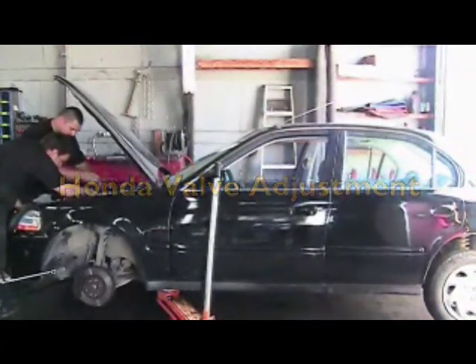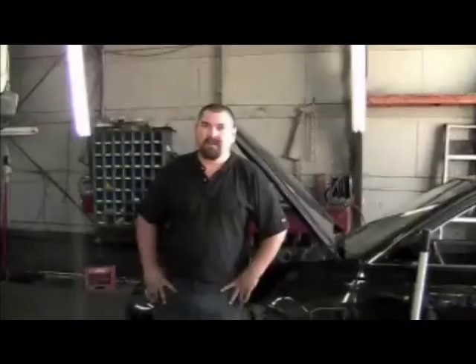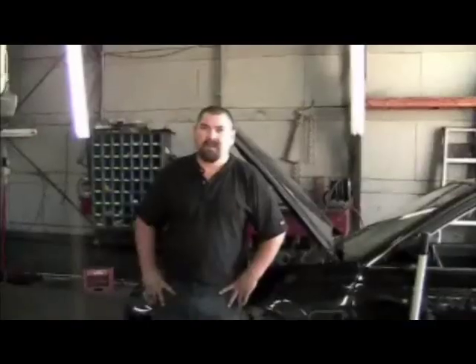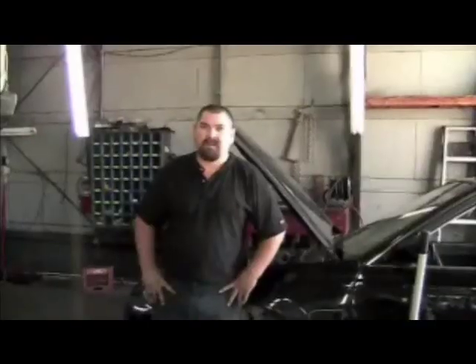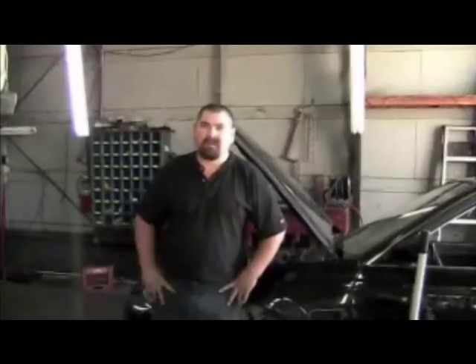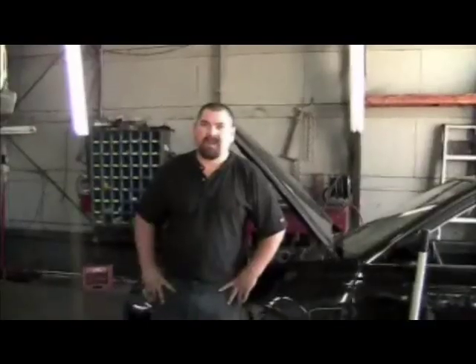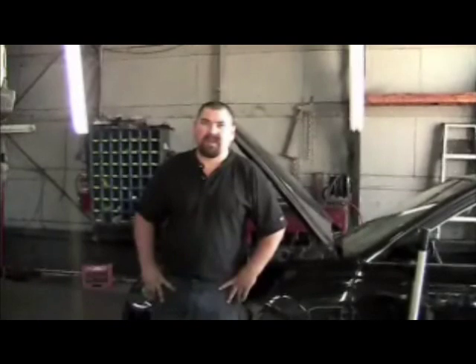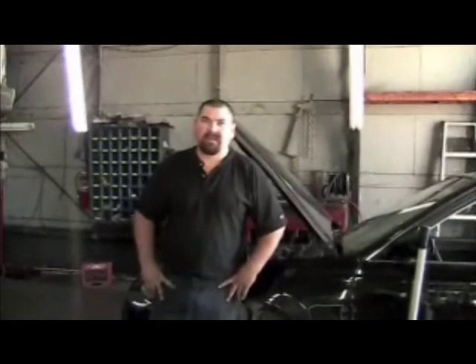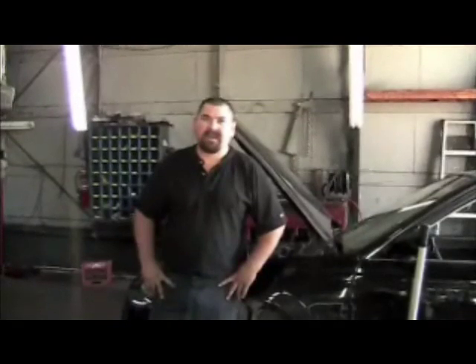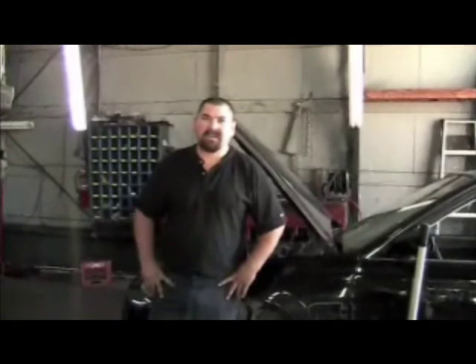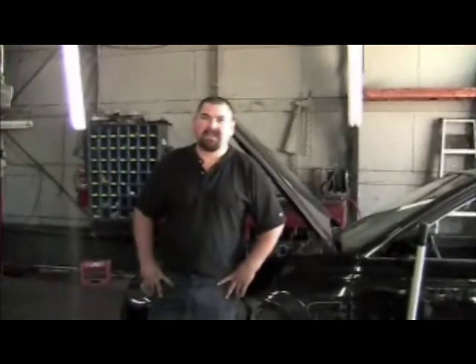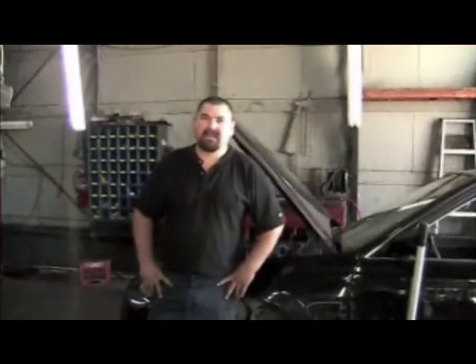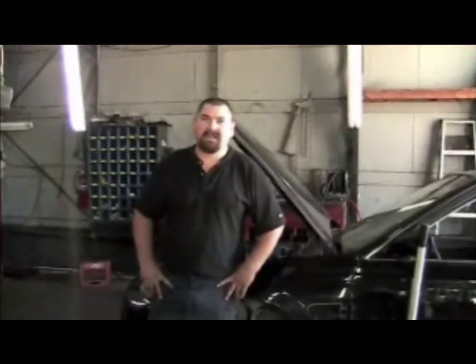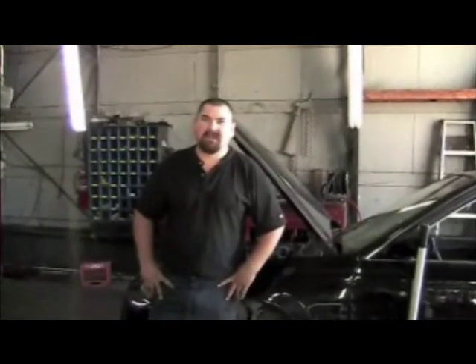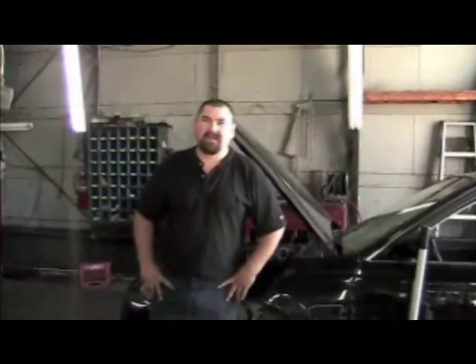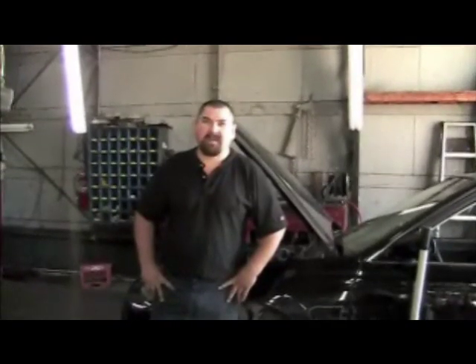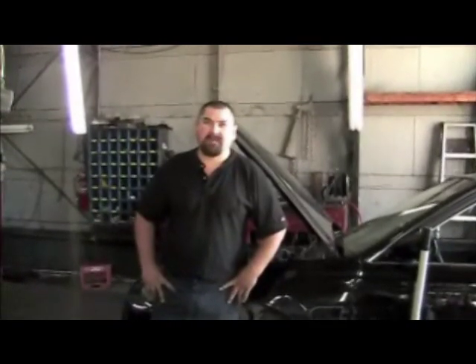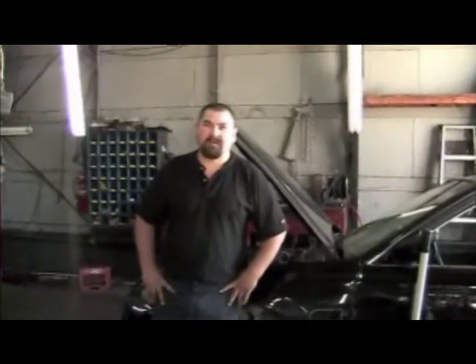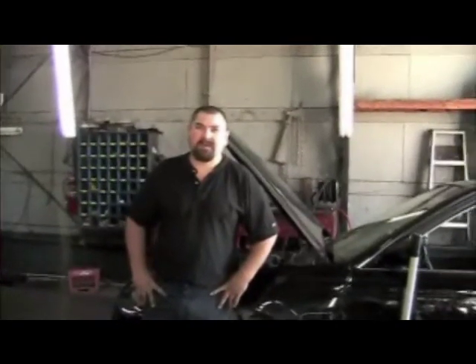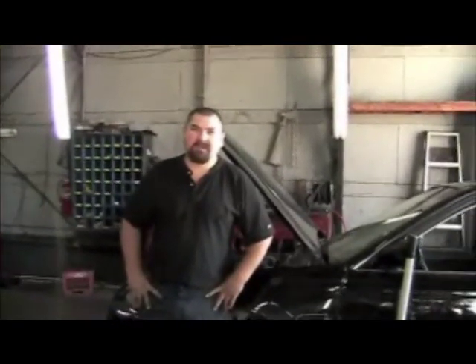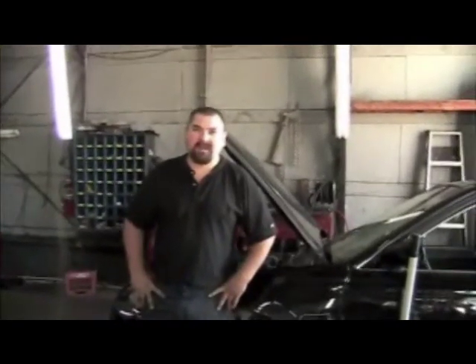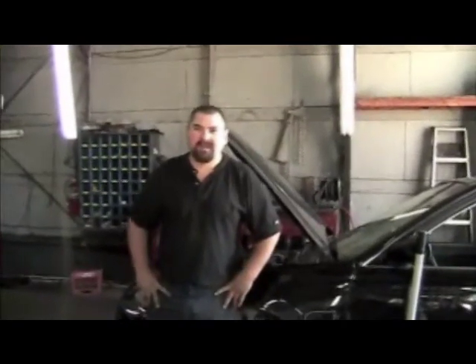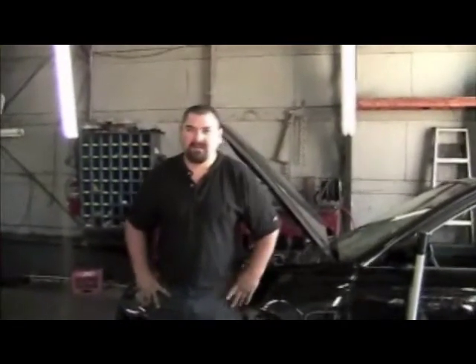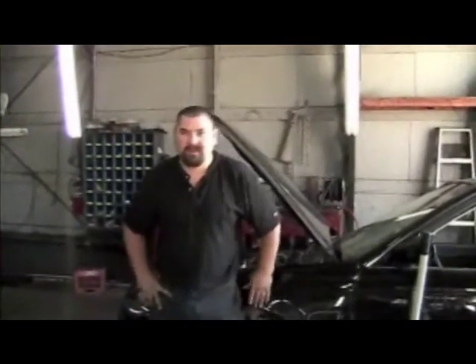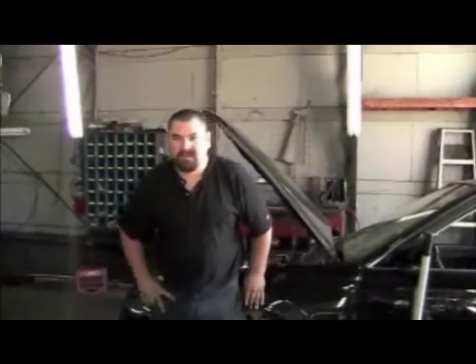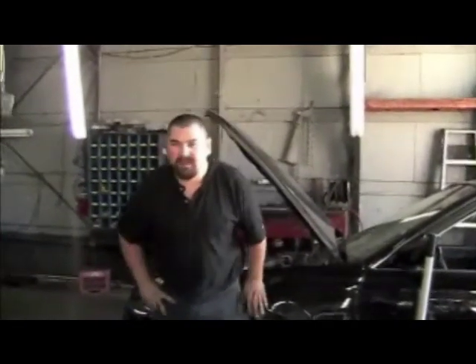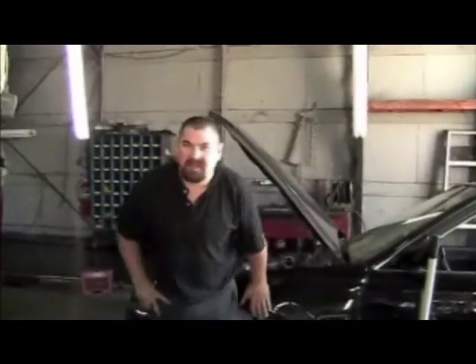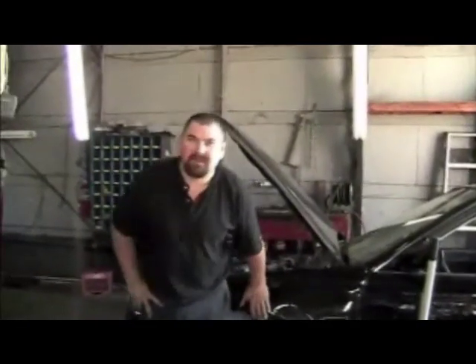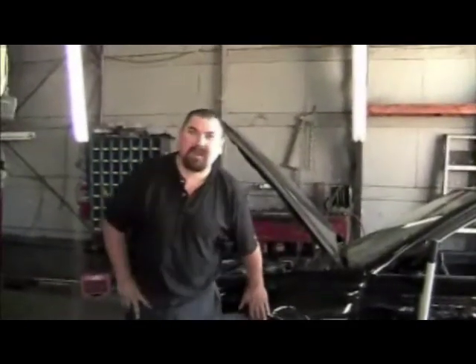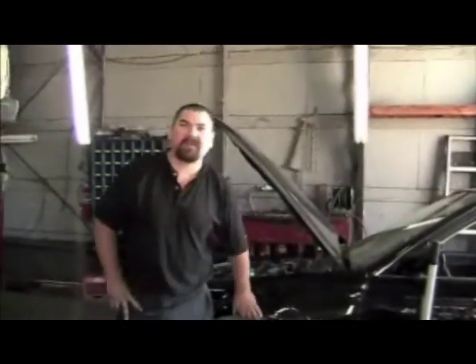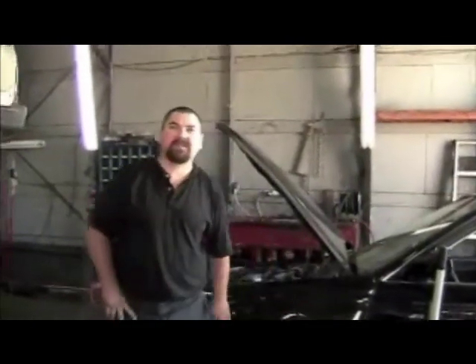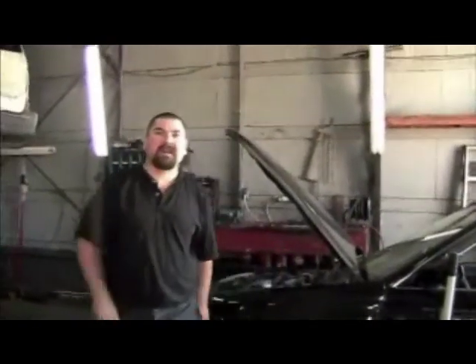We have a '96 Honda Civic in for routine maintenance. We're going to do a valve adjustment on it.